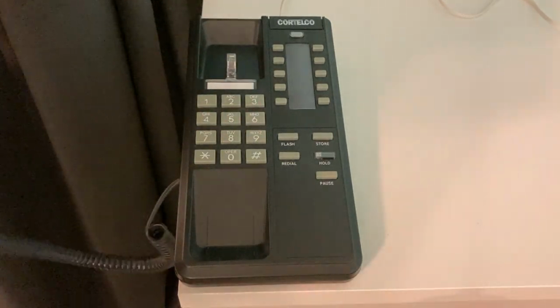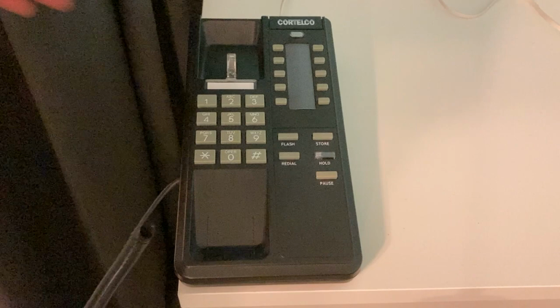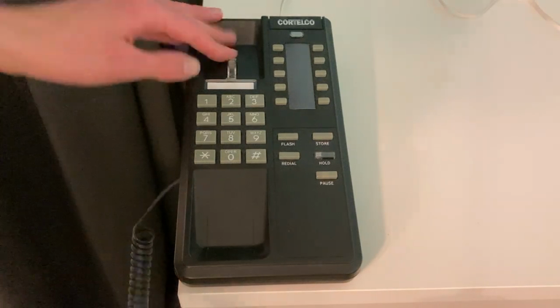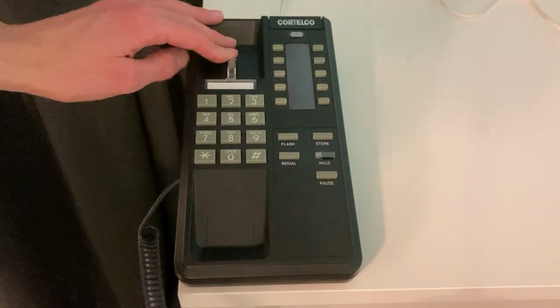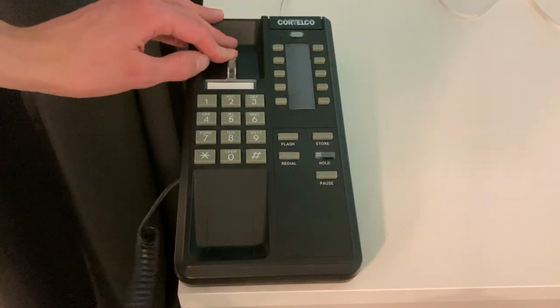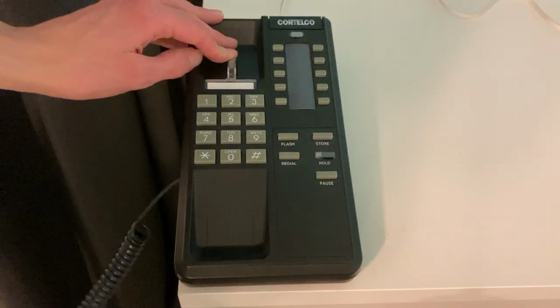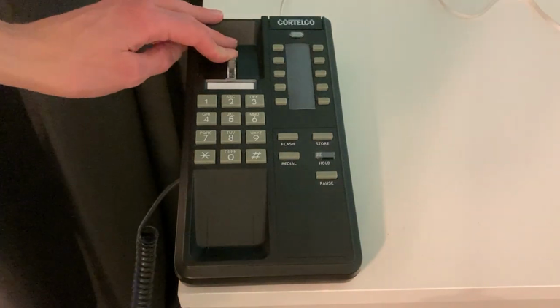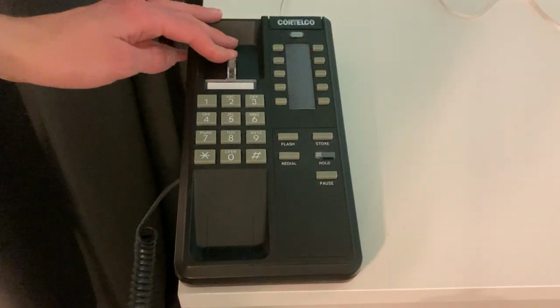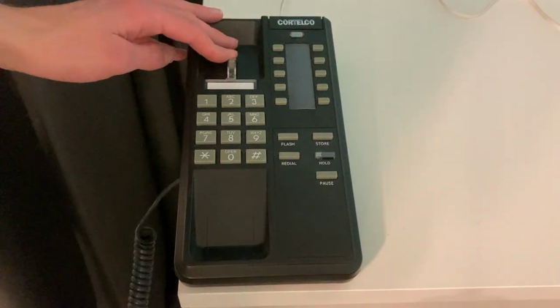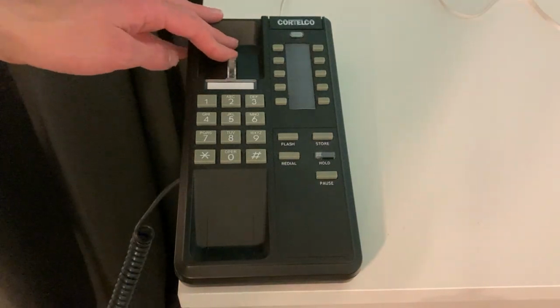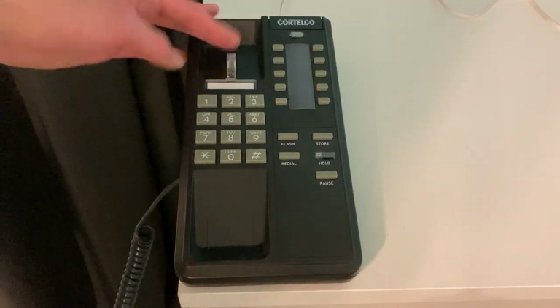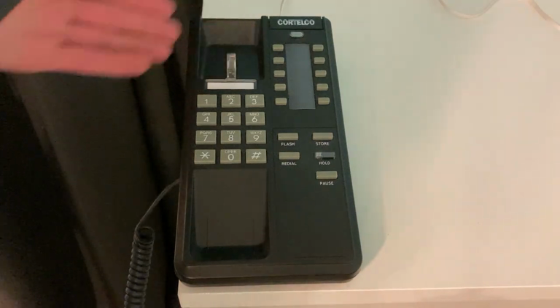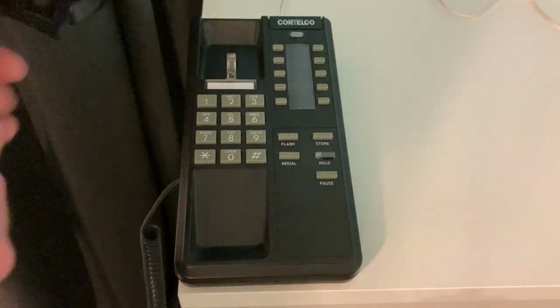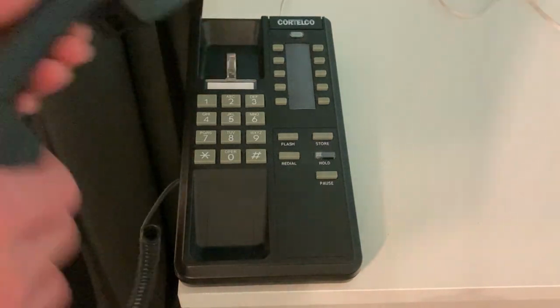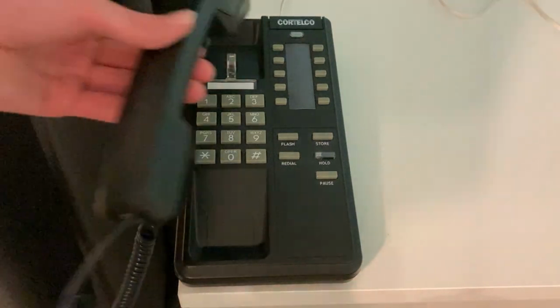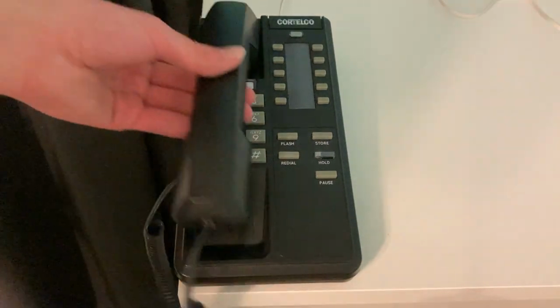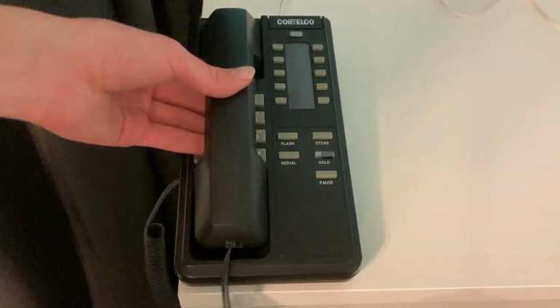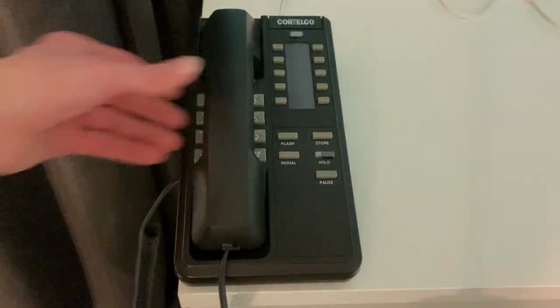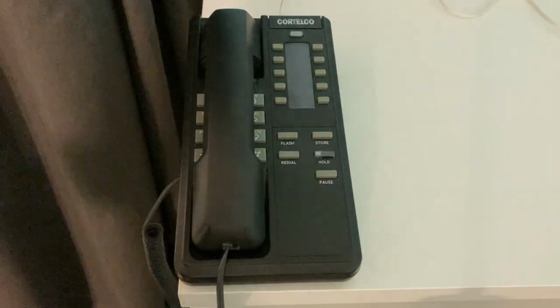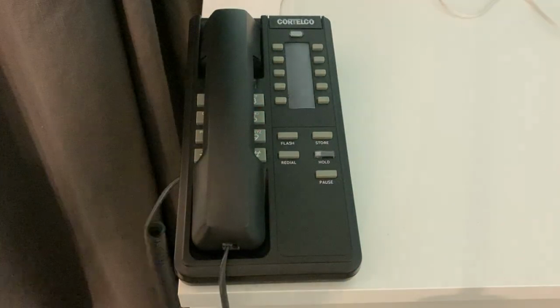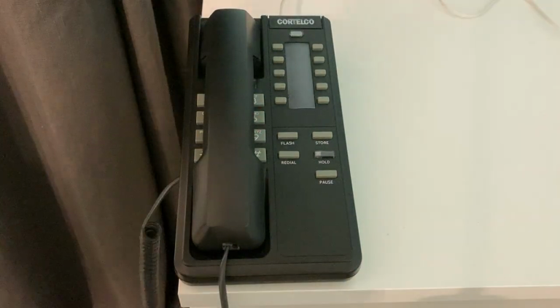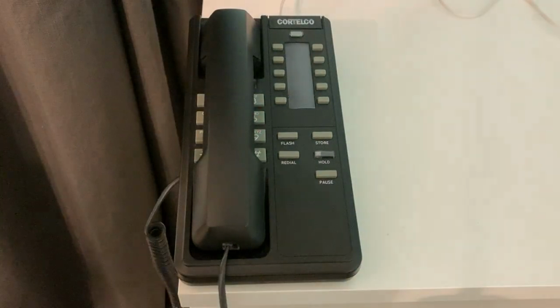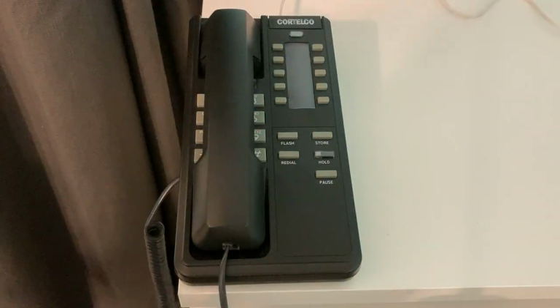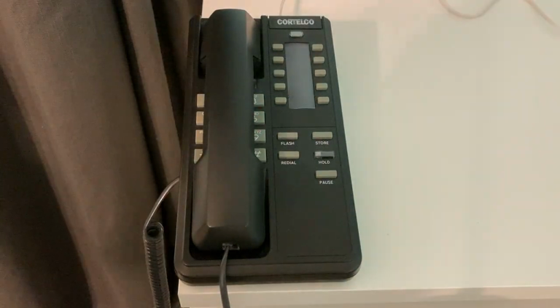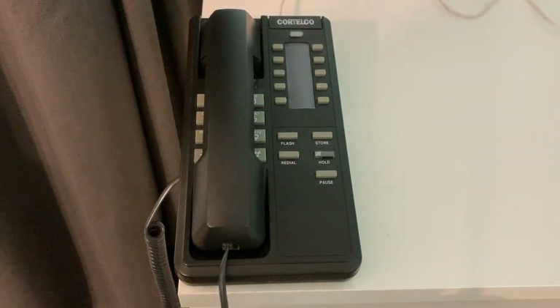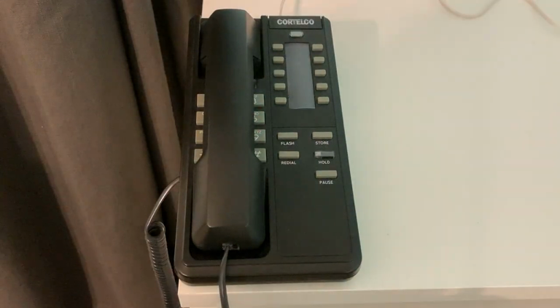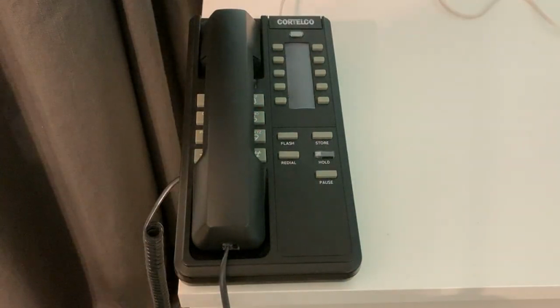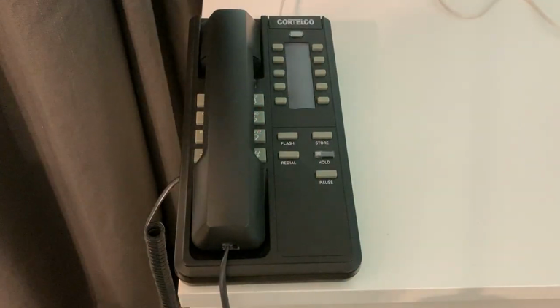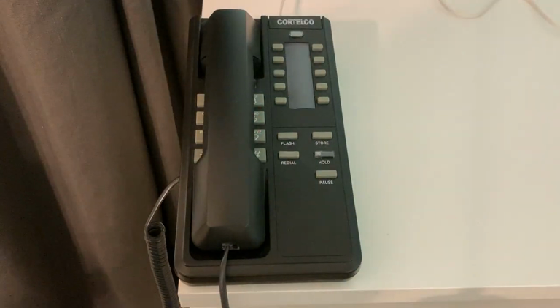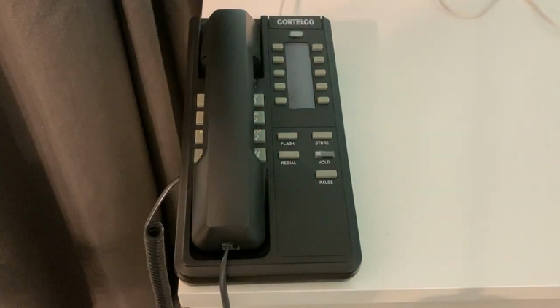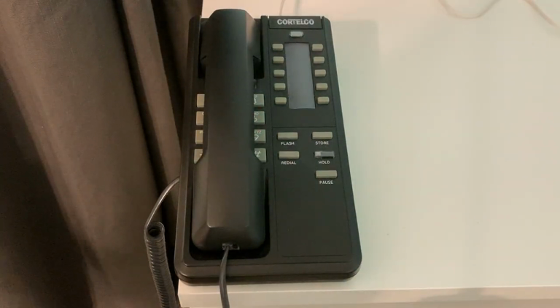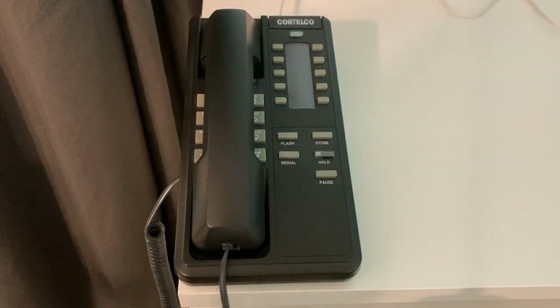So that's about it for this phone. I hope this was useful, and thank you for watching.